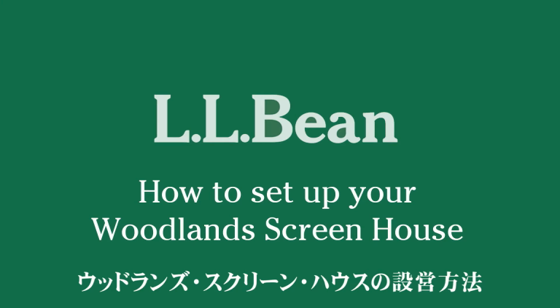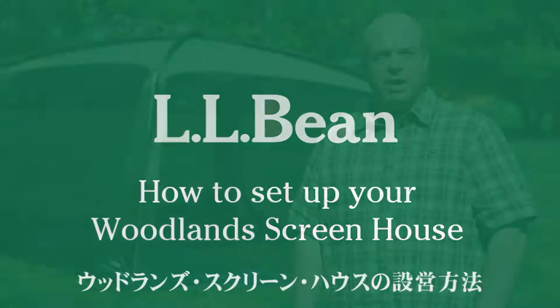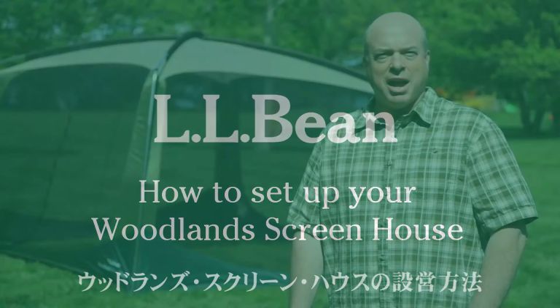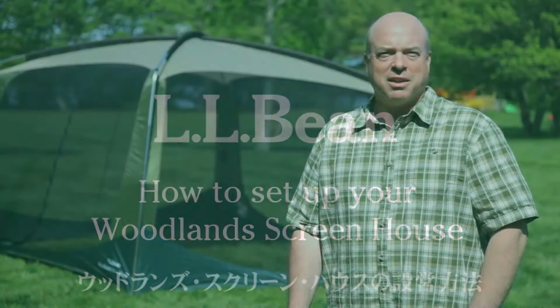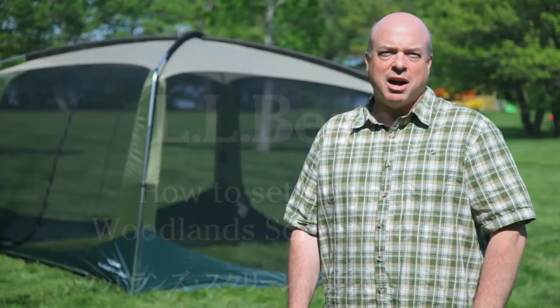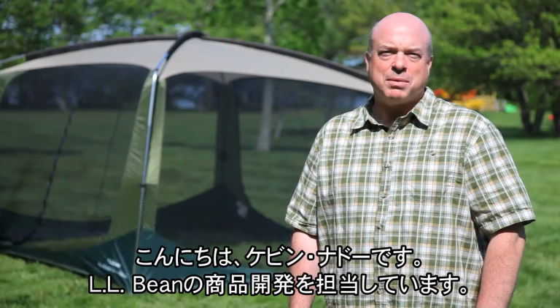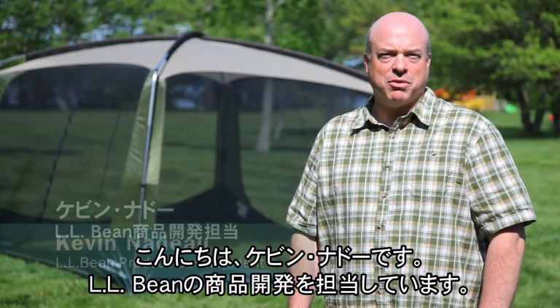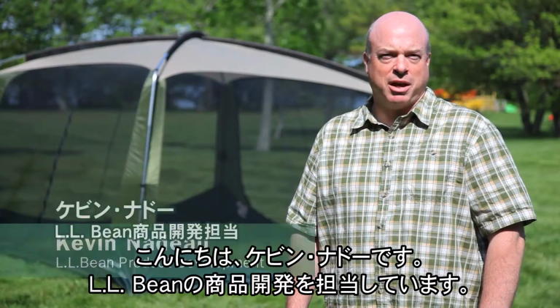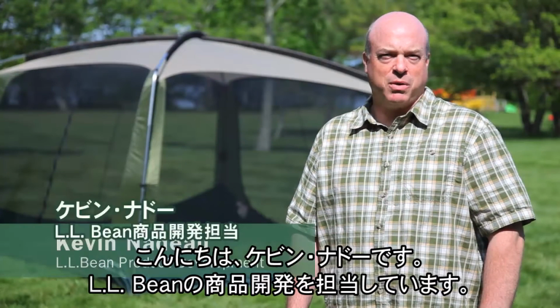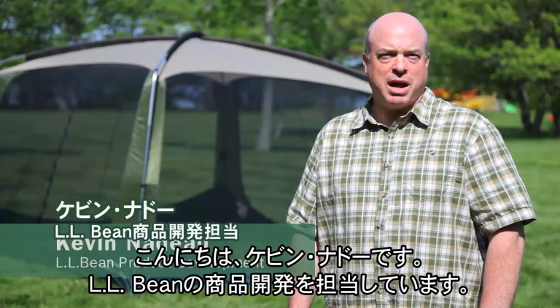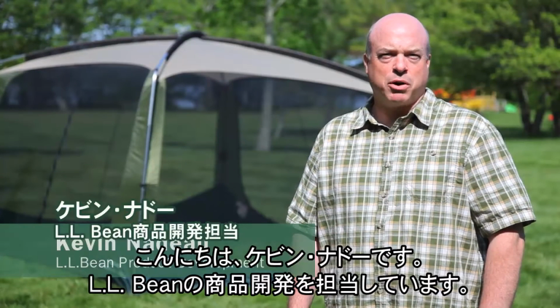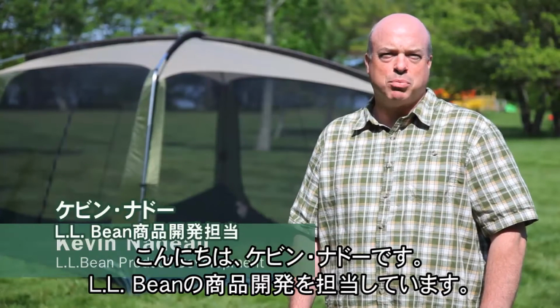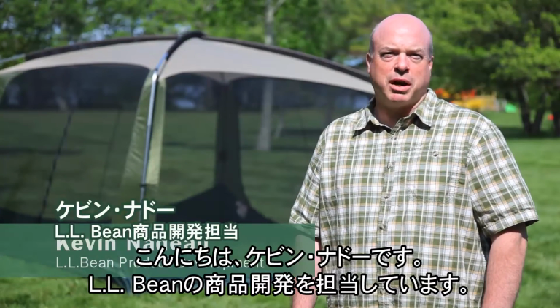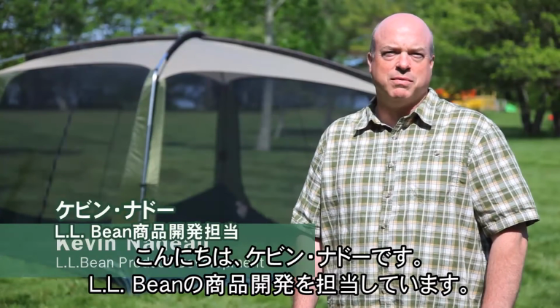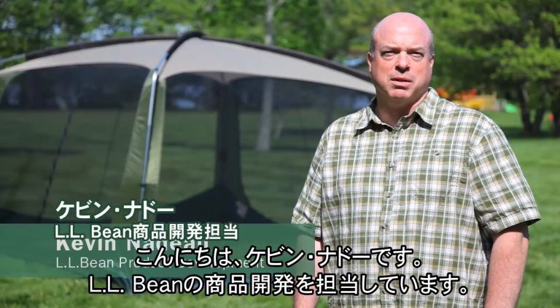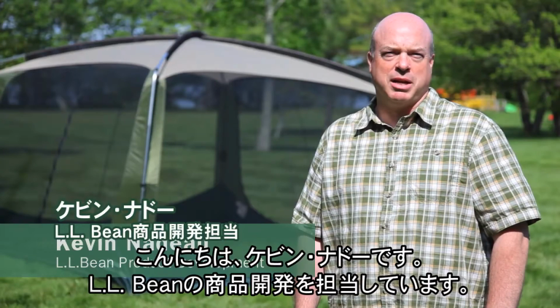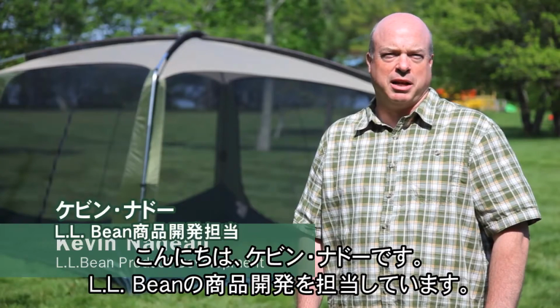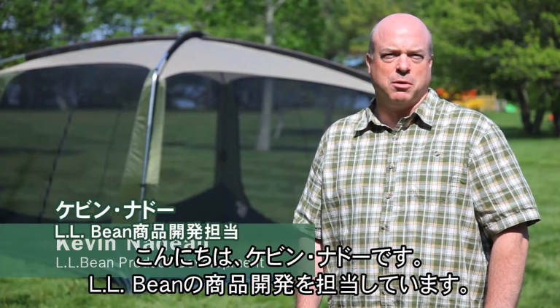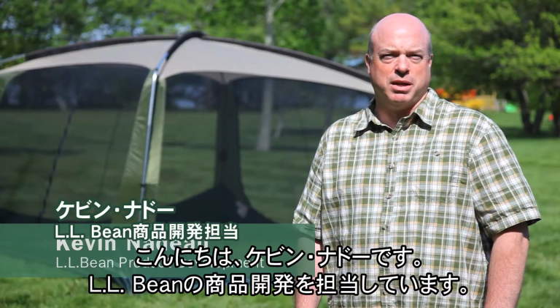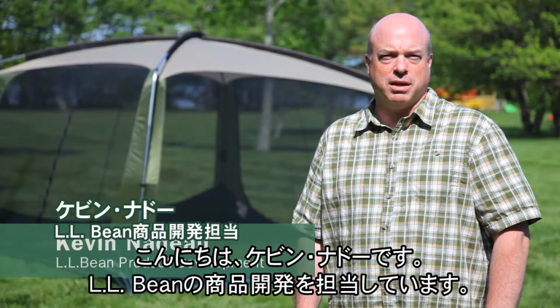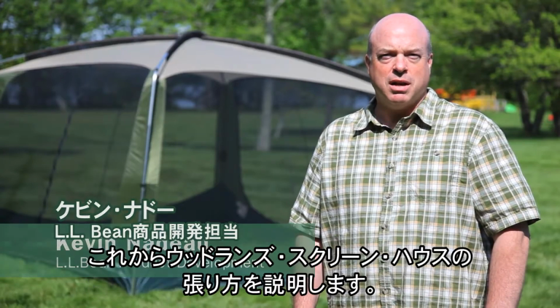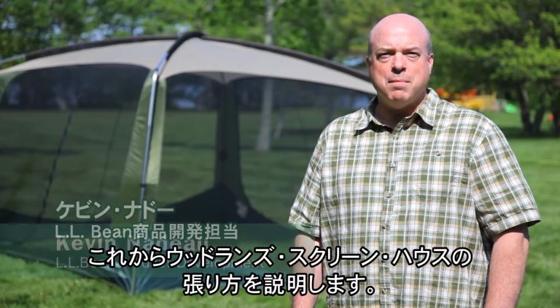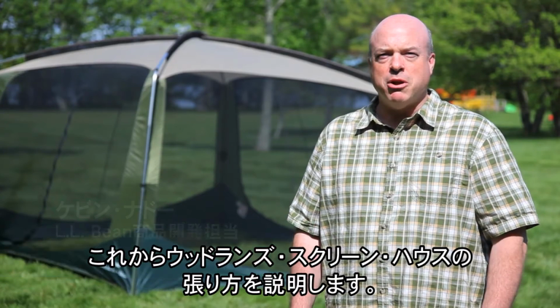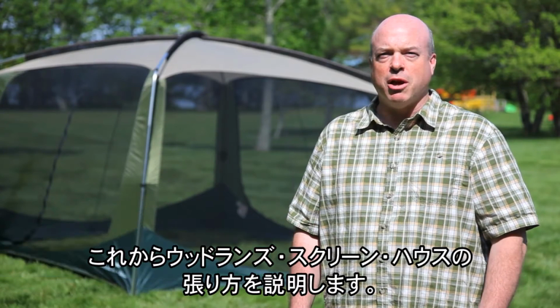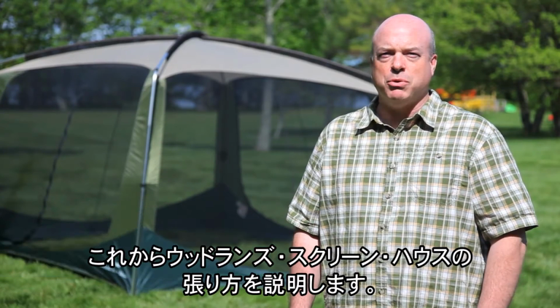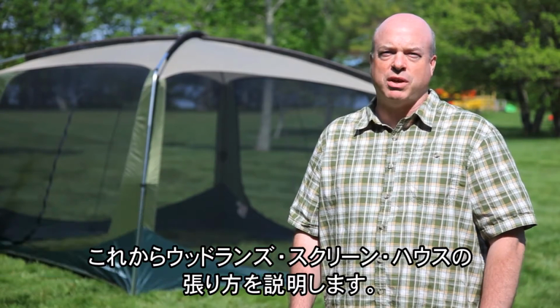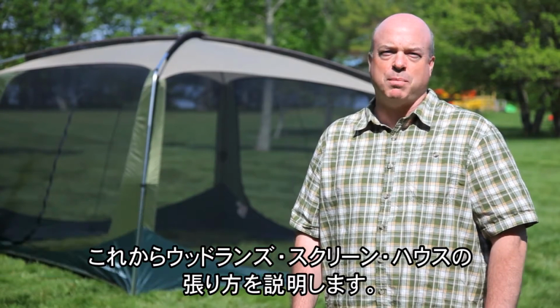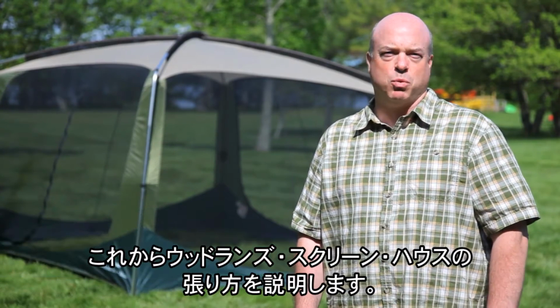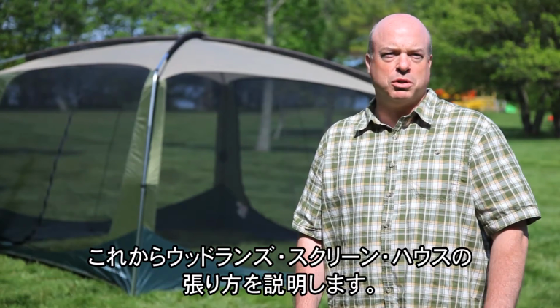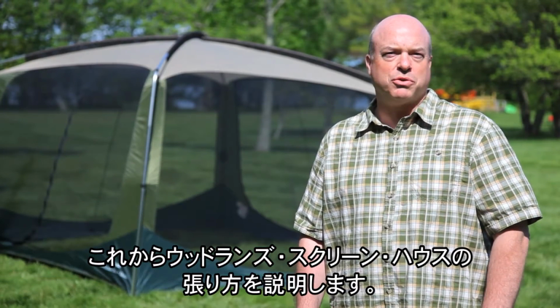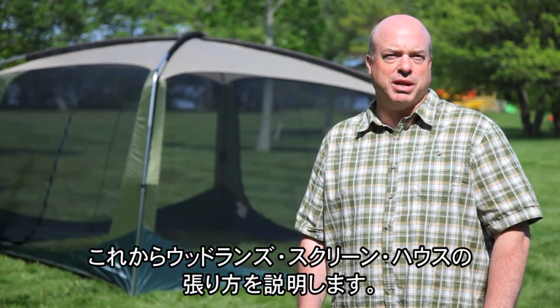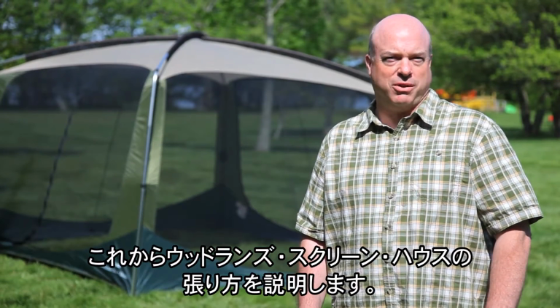Hi, I'm Kevin Netto and I work in product development at L.L. Bean. I'm here to help you set up your Woodland Screen House.